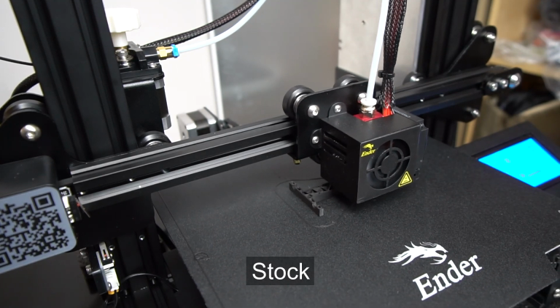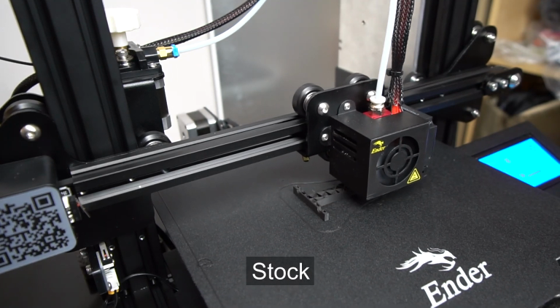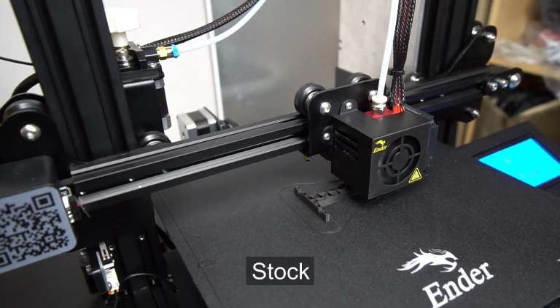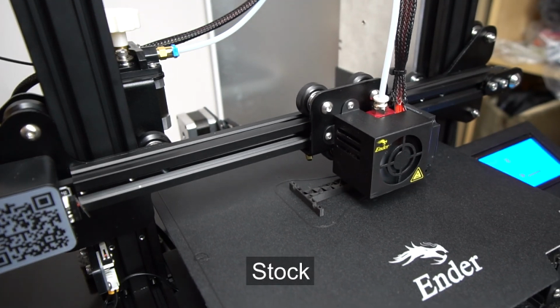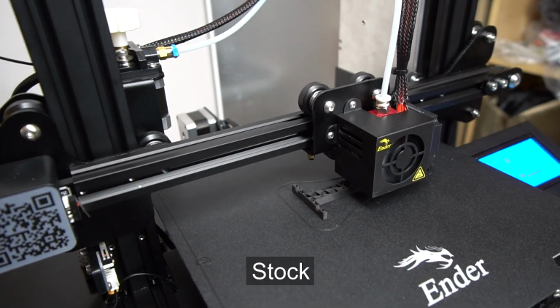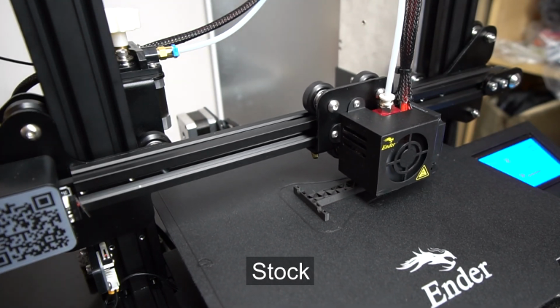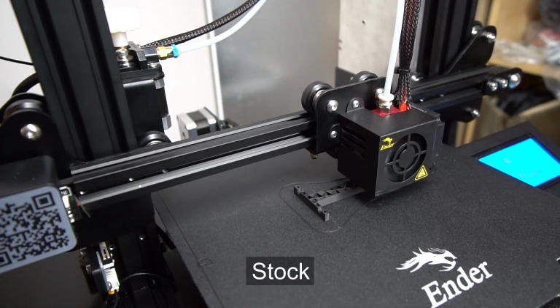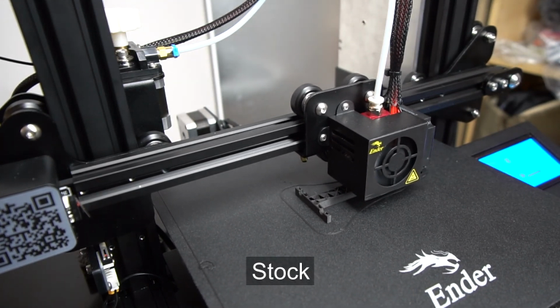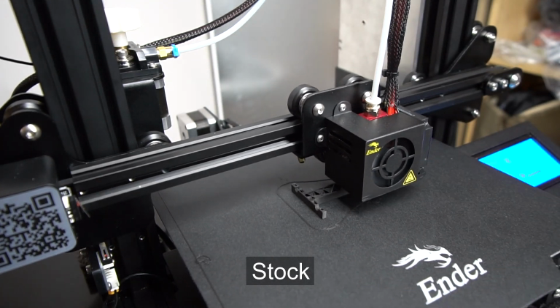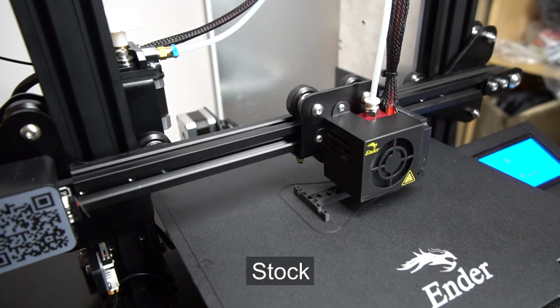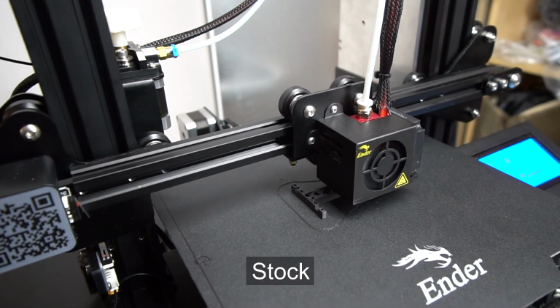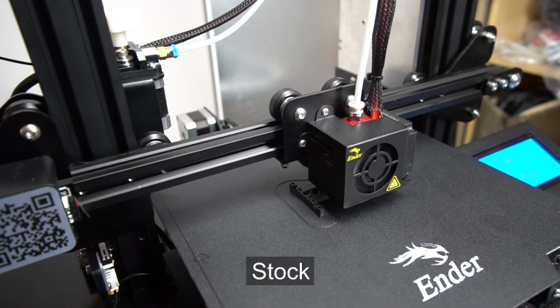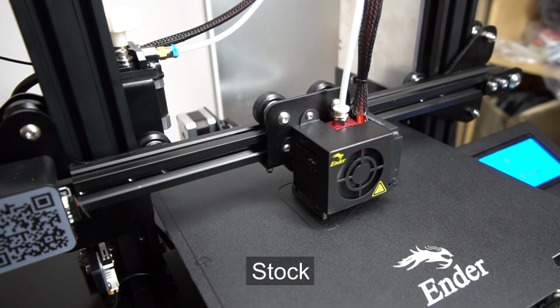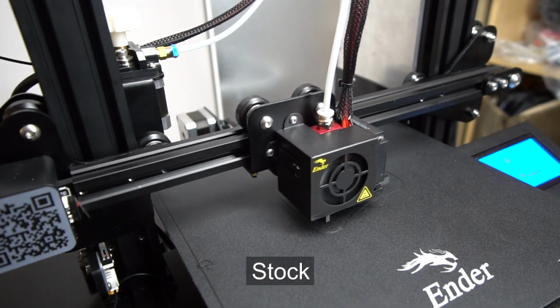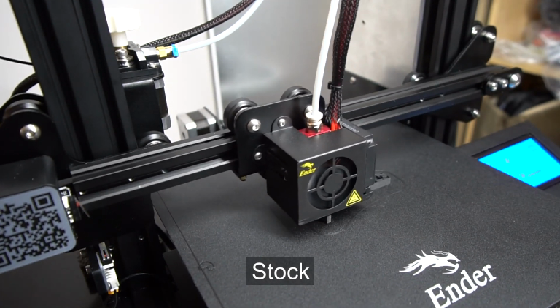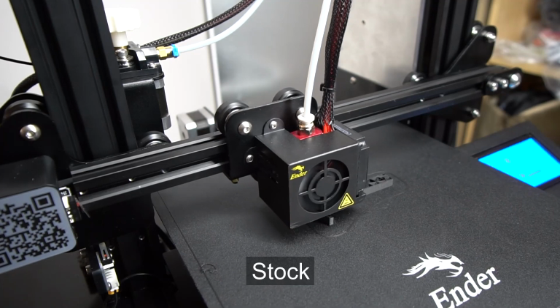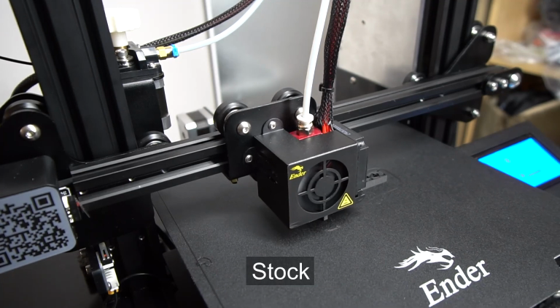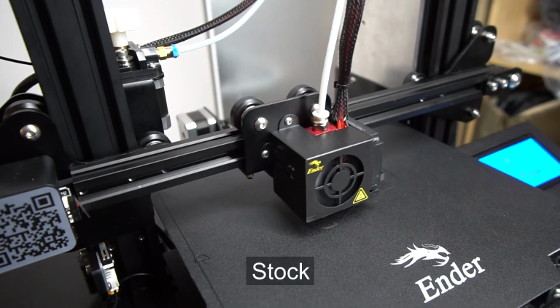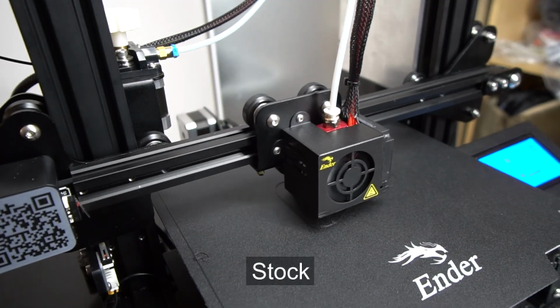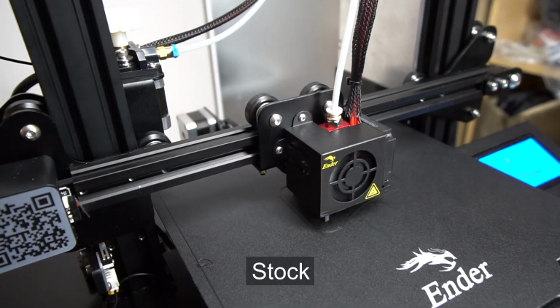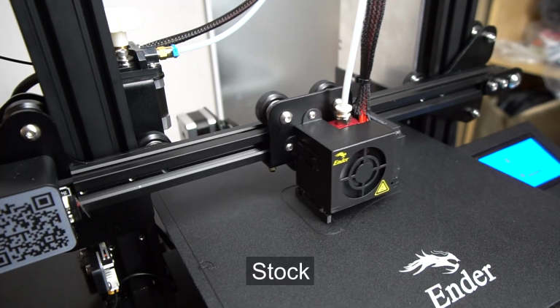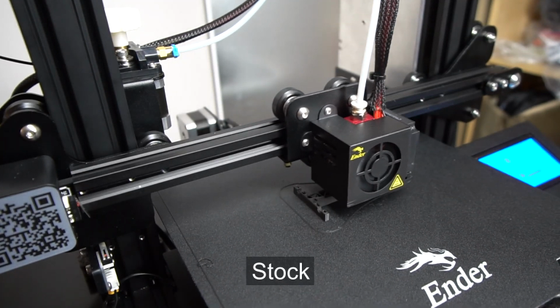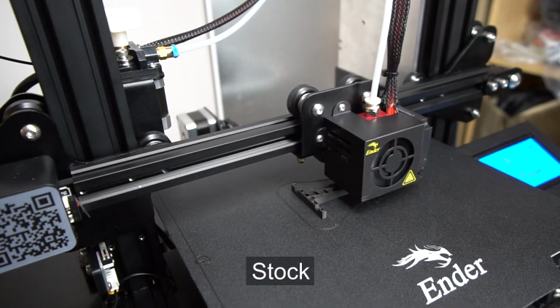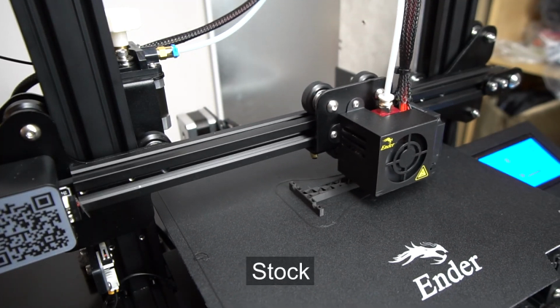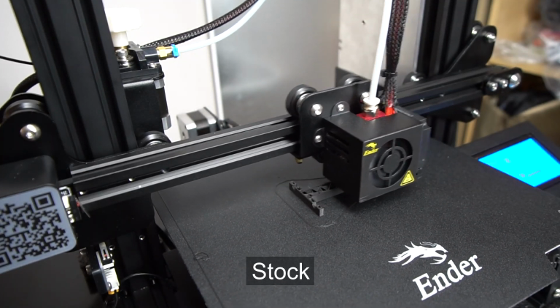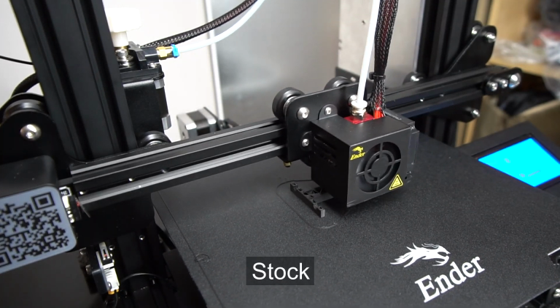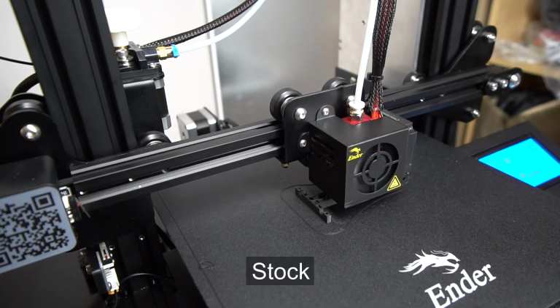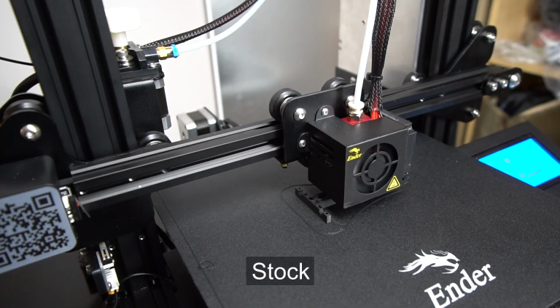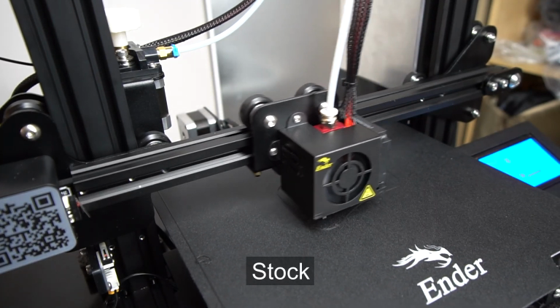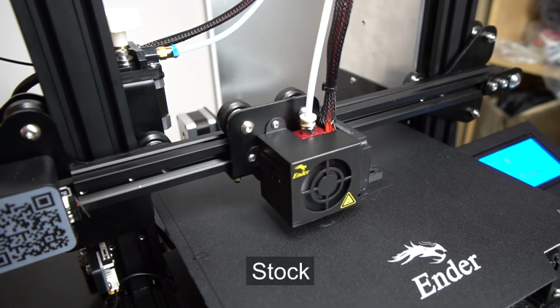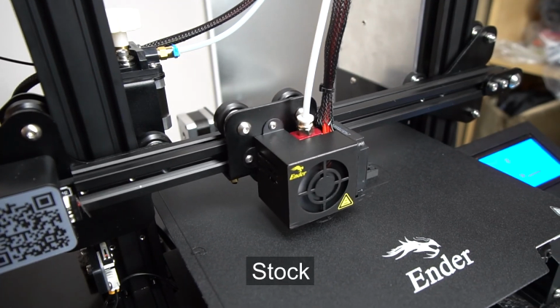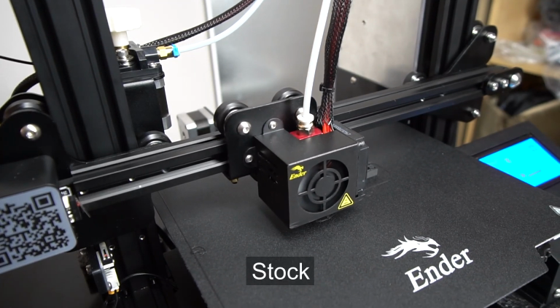This is what my Ender 3 originally sounded like when I first got it. It had these loud, whiny, and pitchy sounds during the printing, and it was really annoying.